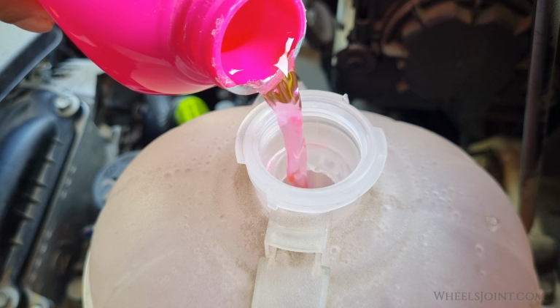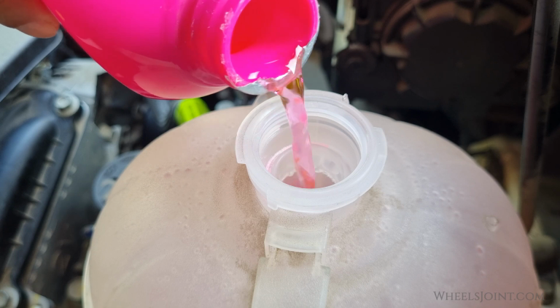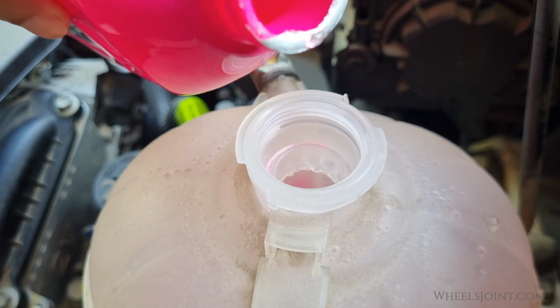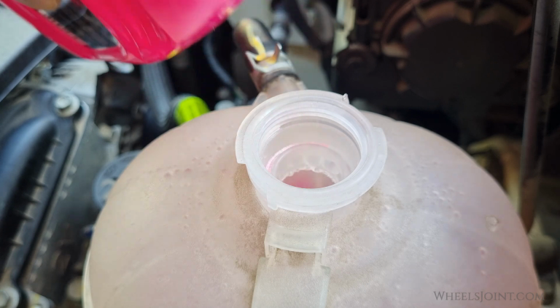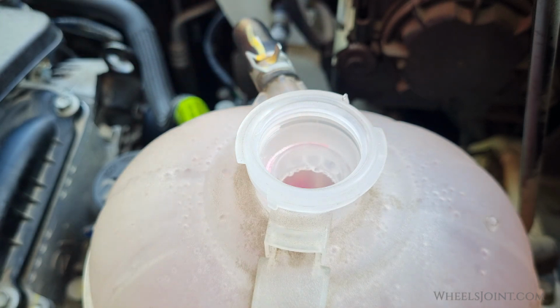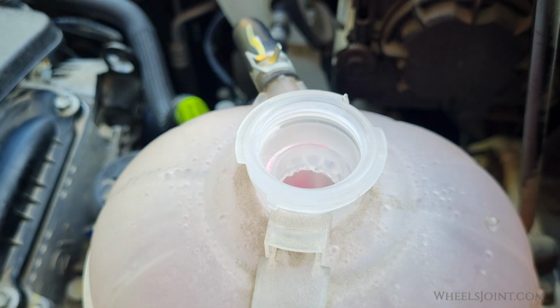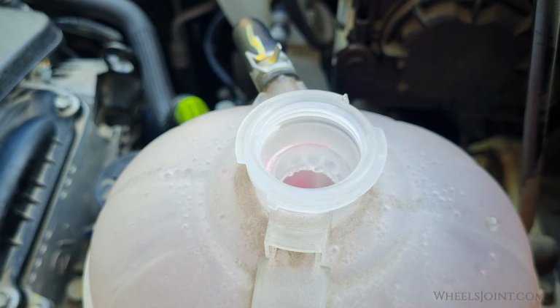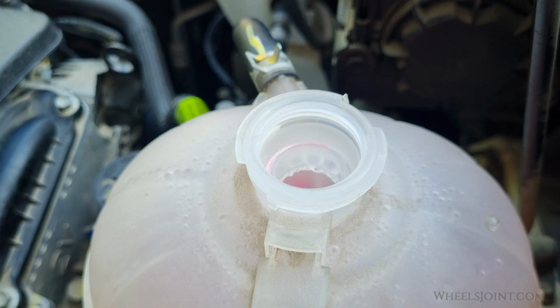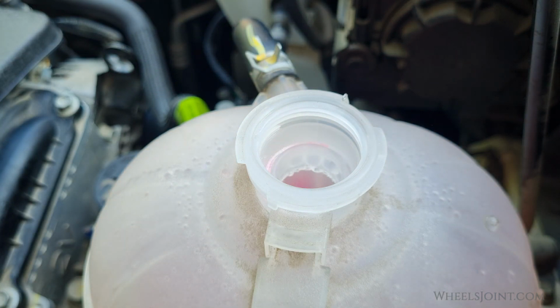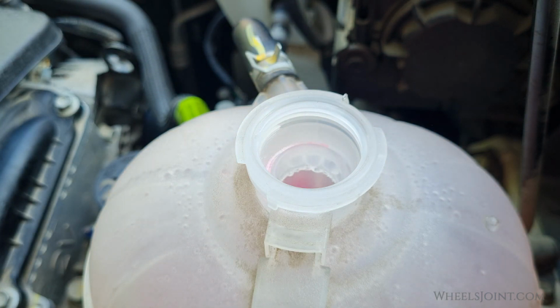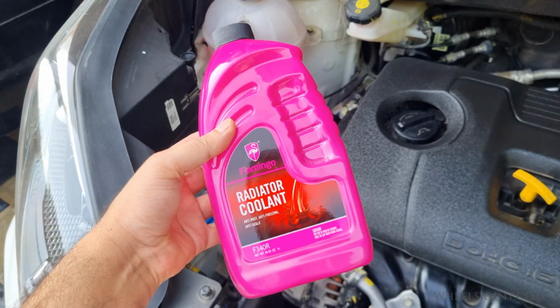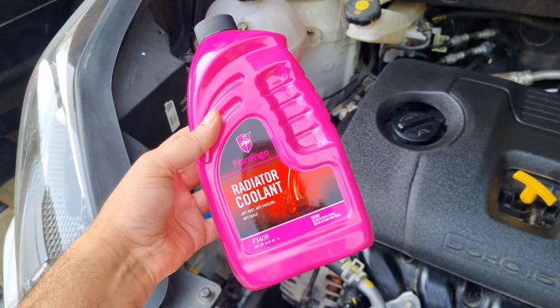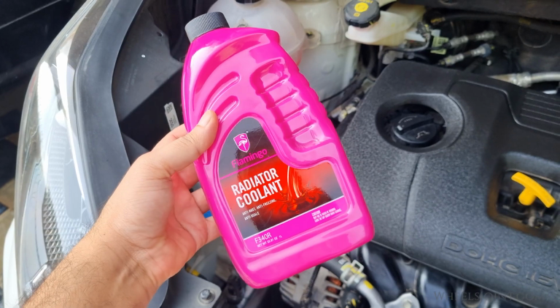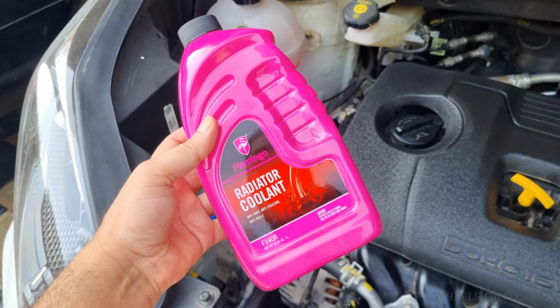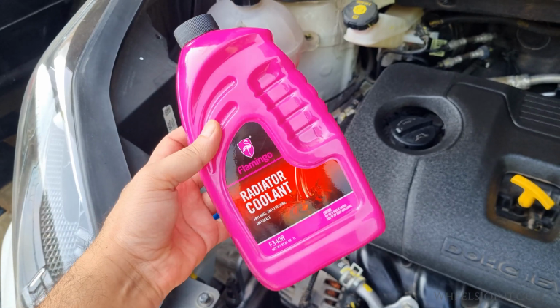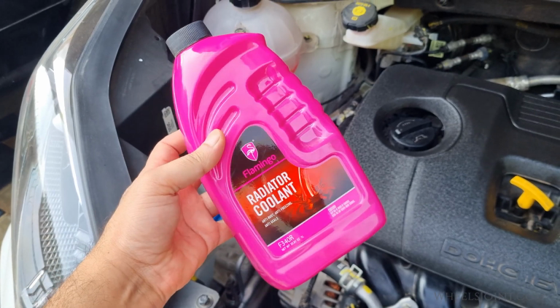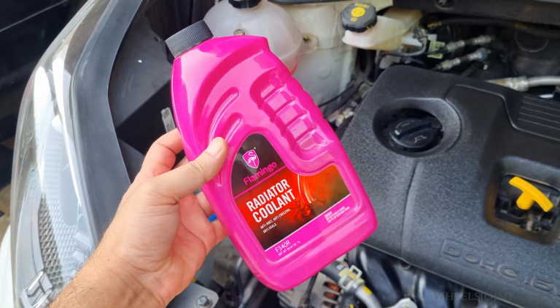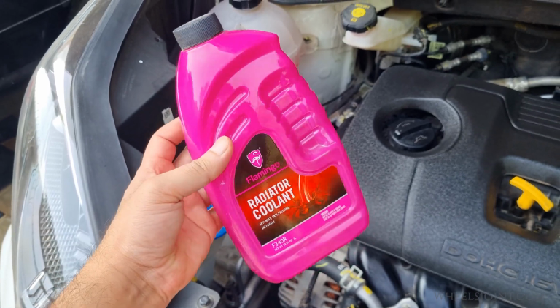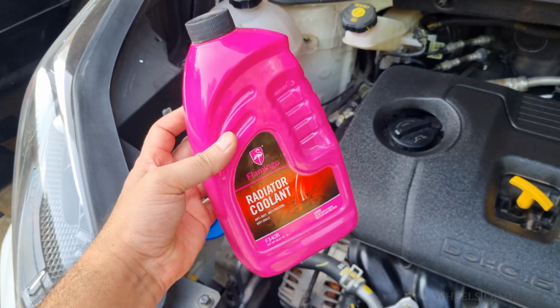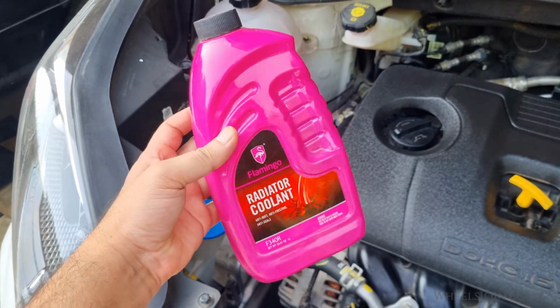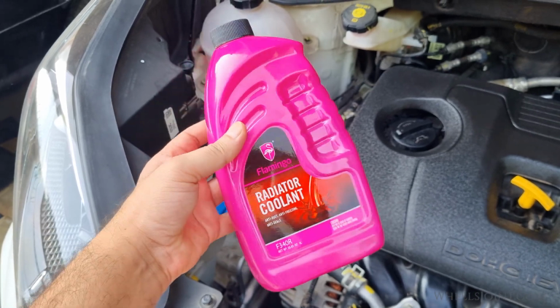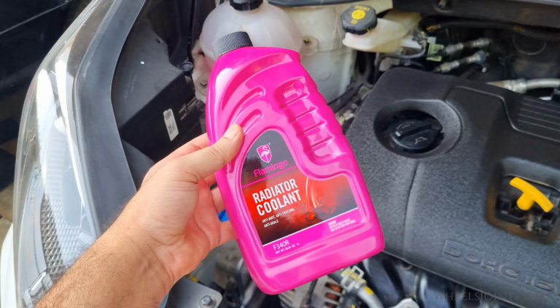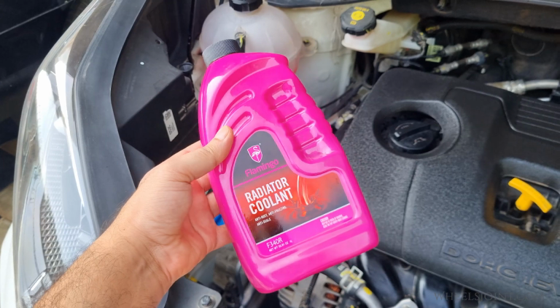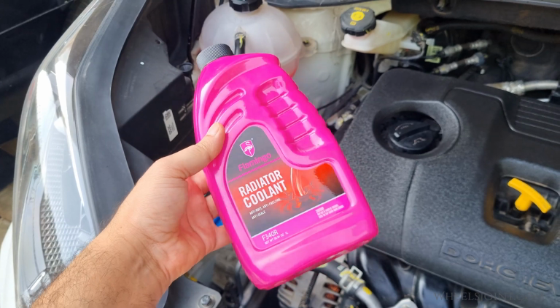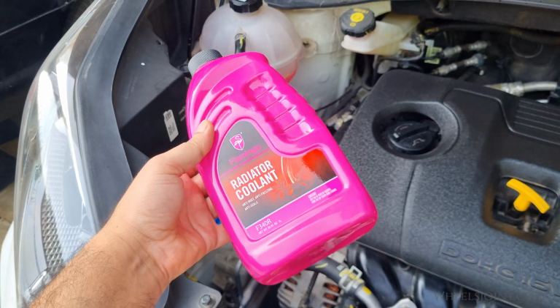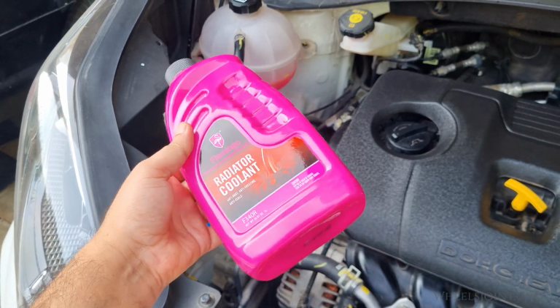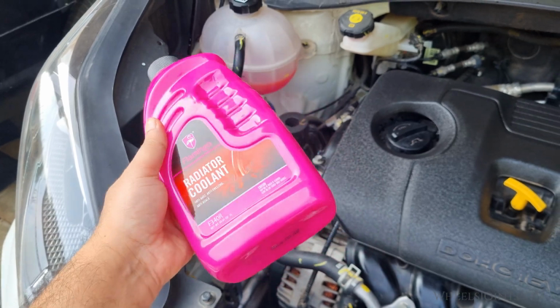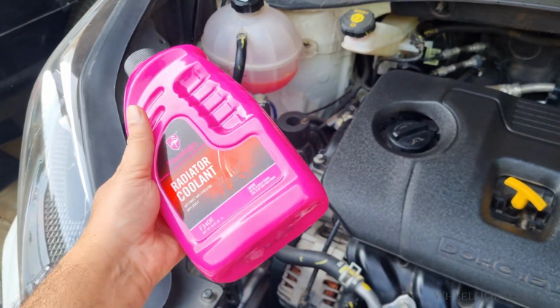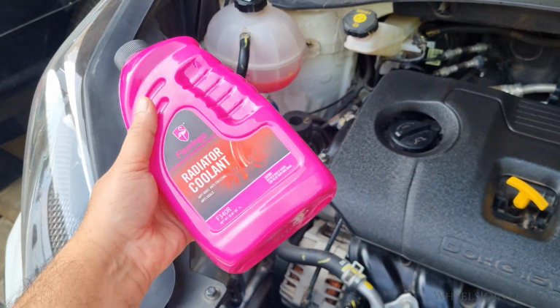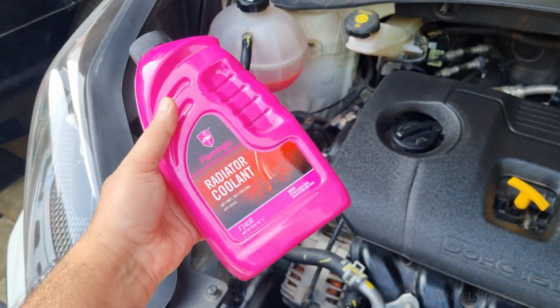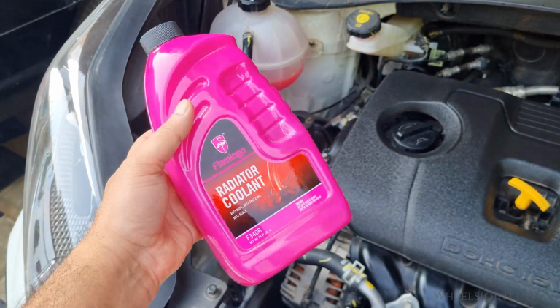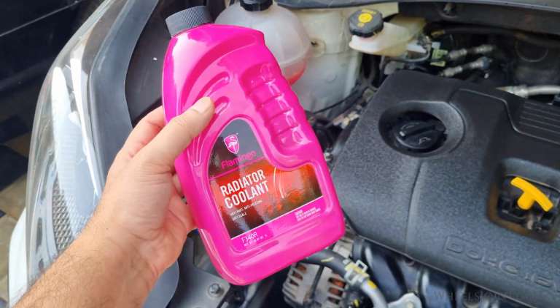So for long-term reliability and to avoid costly repairs, it's always best to stick with the proper 50-50 mix of coolant and distilled water.